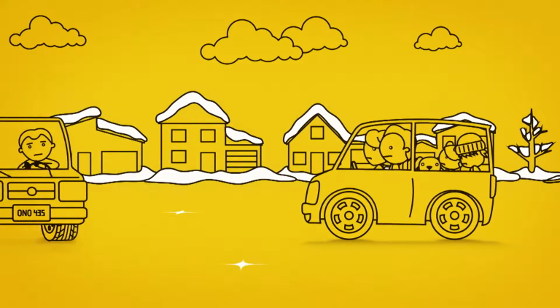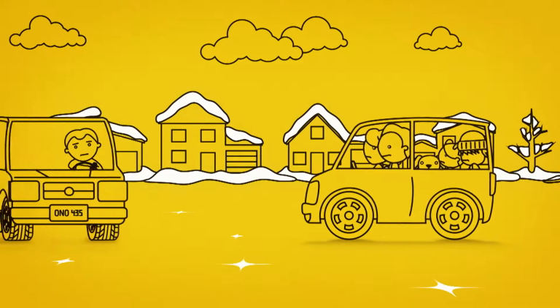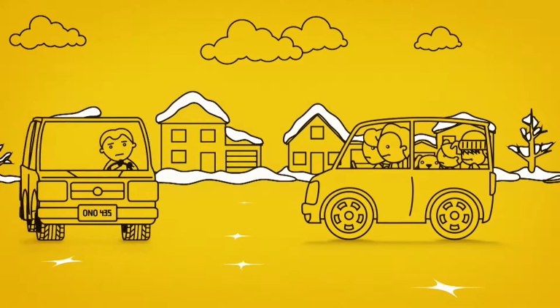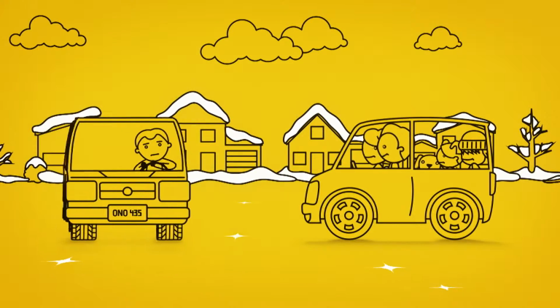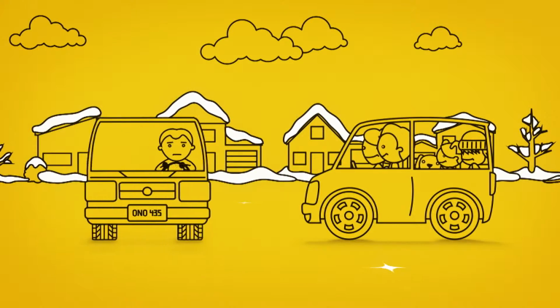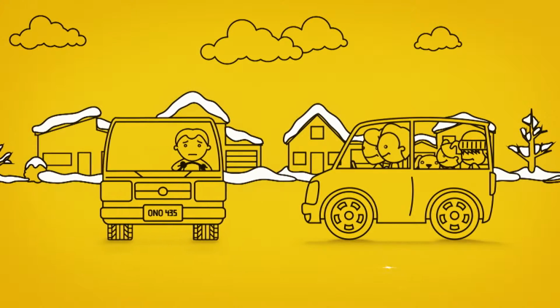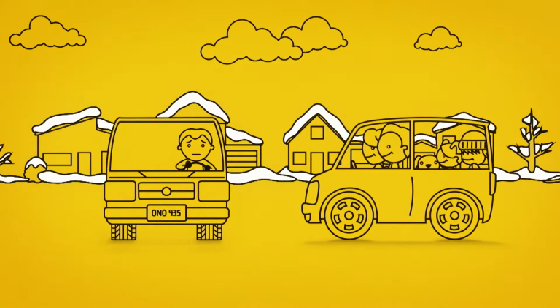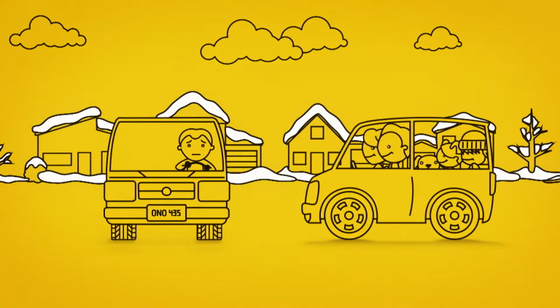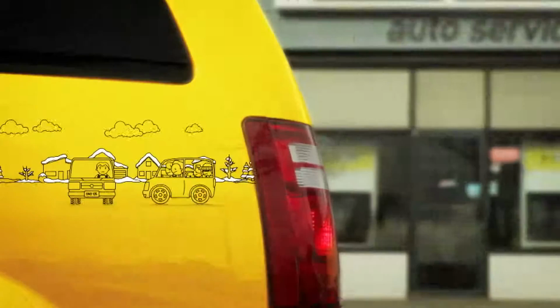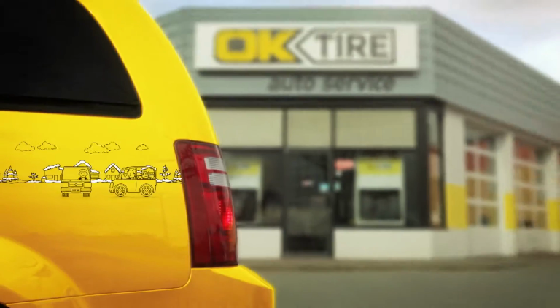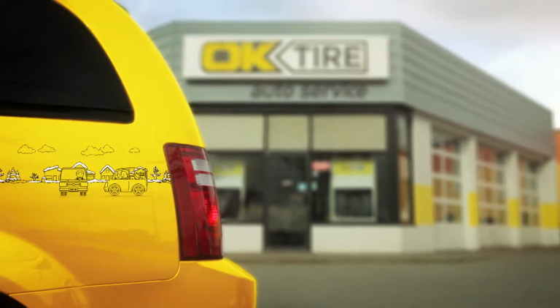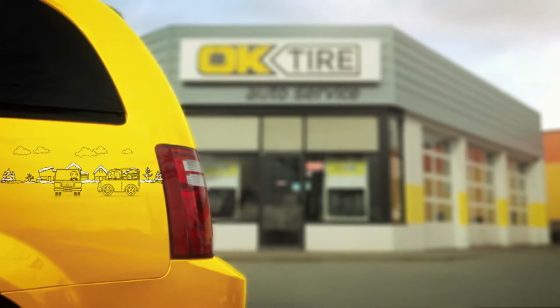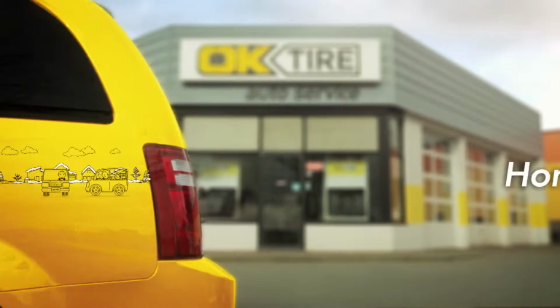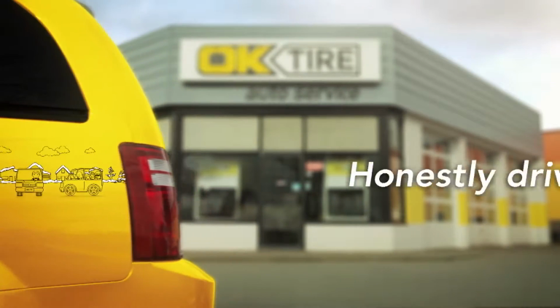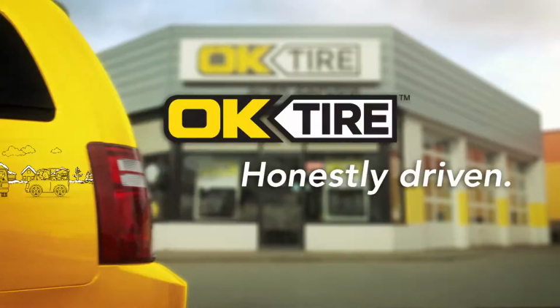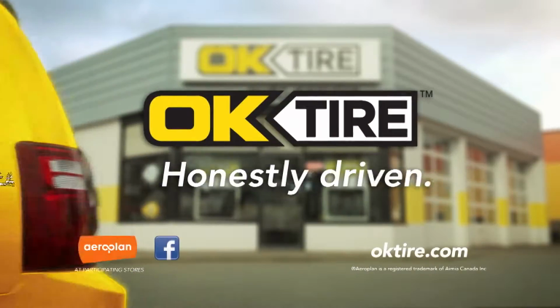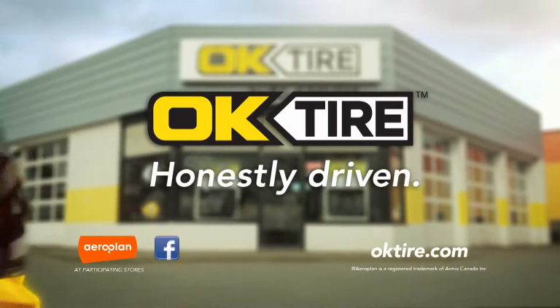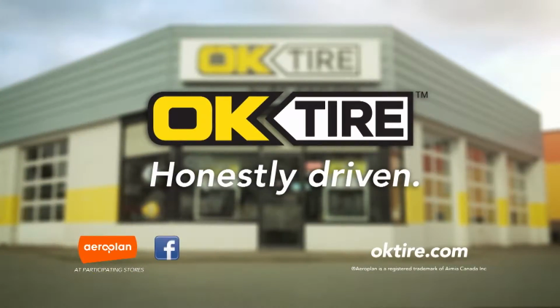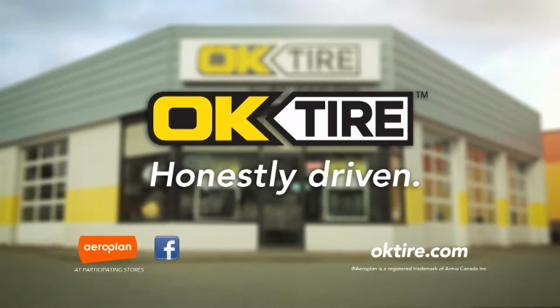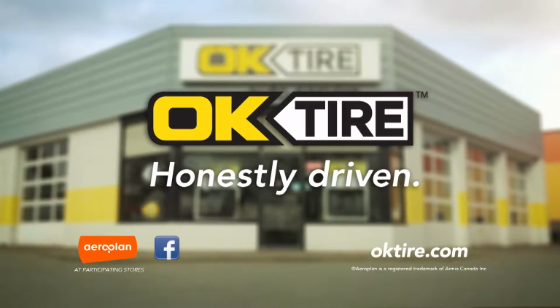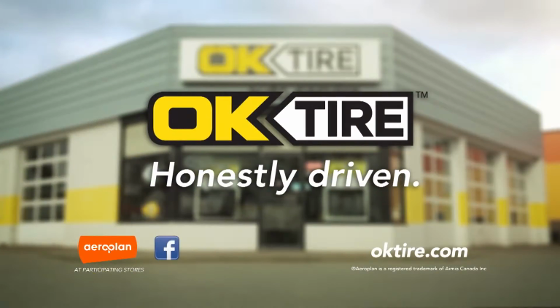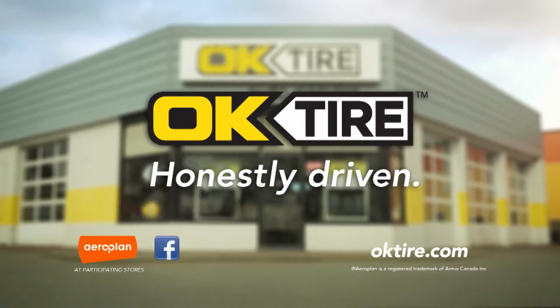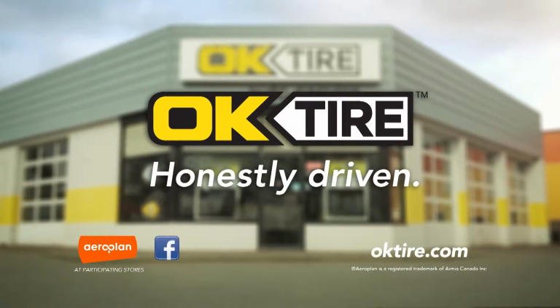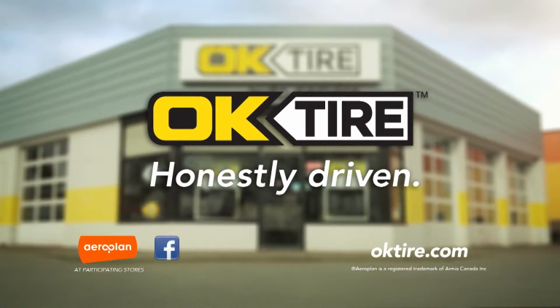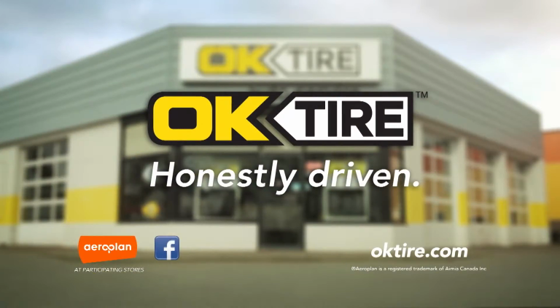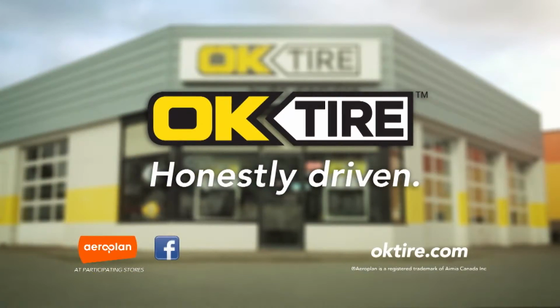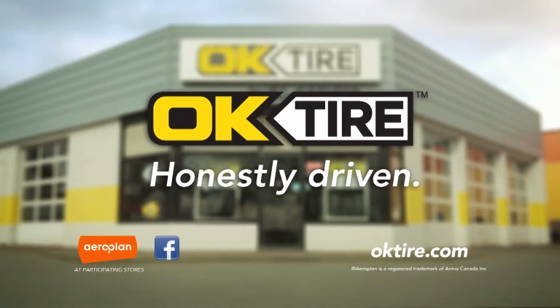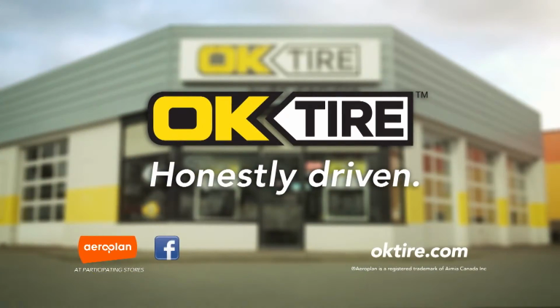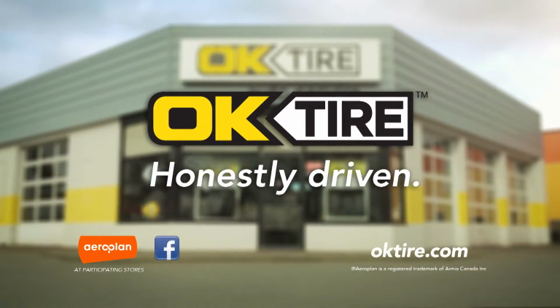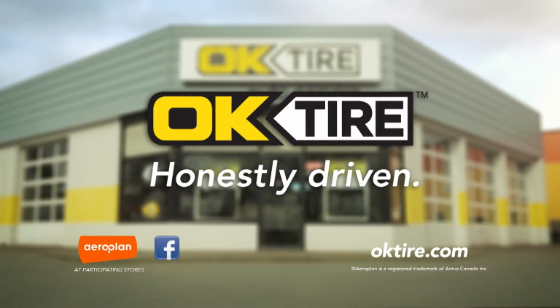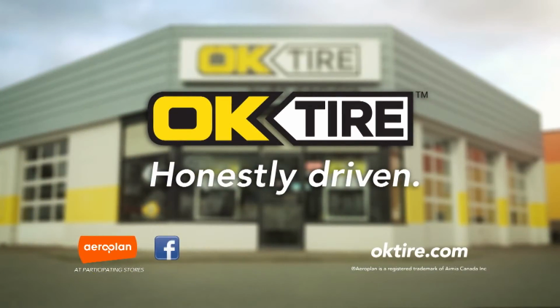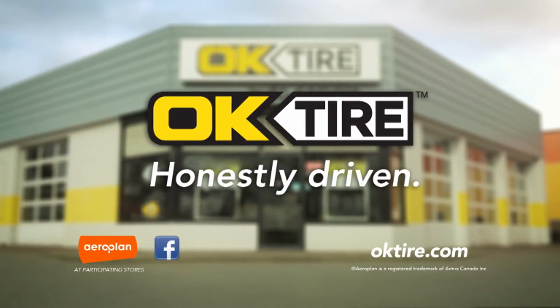Toyo Tires. Engineered for the real world. Available for your winter at OK Tire. Honestly Driven.